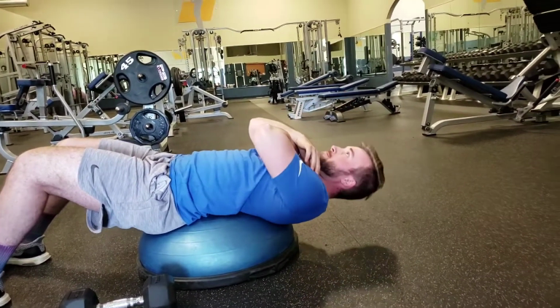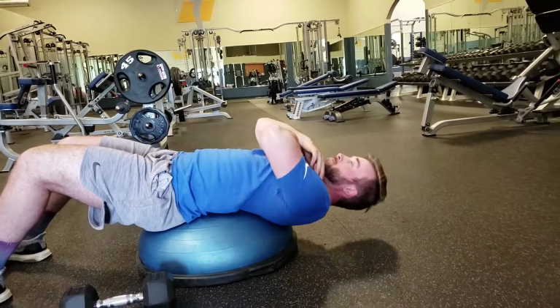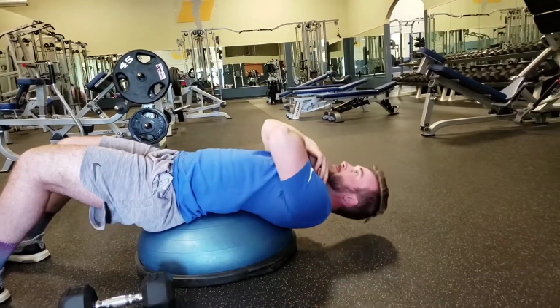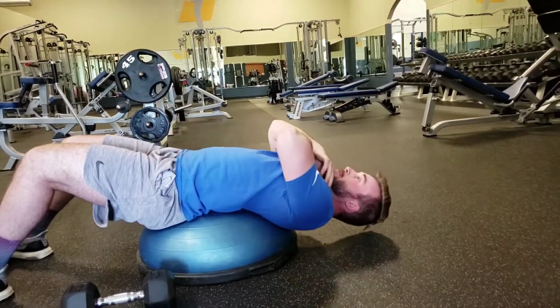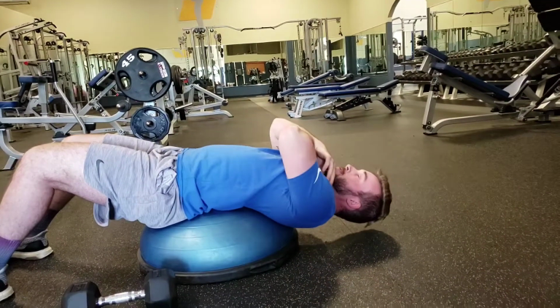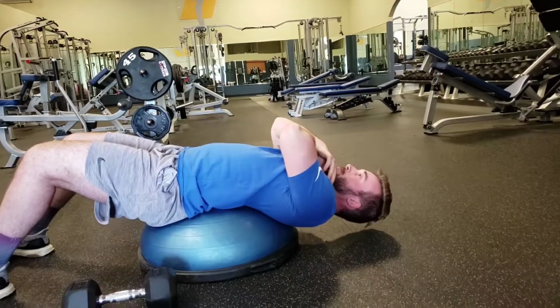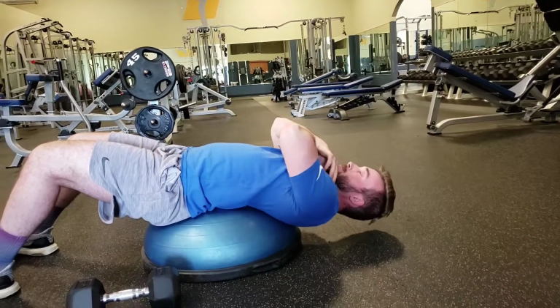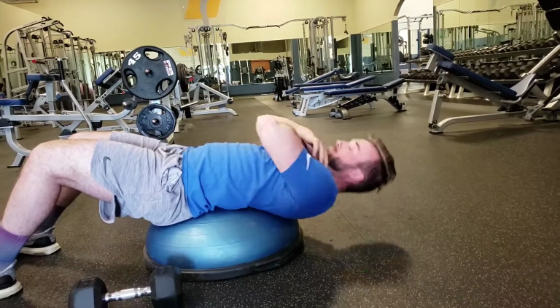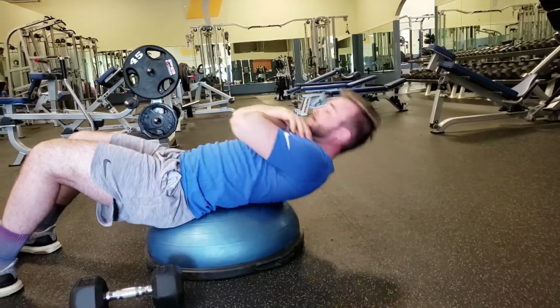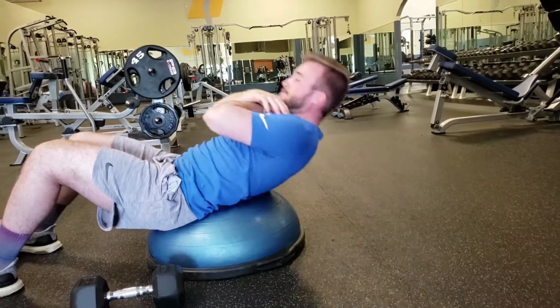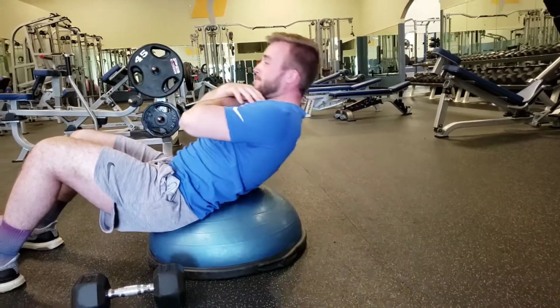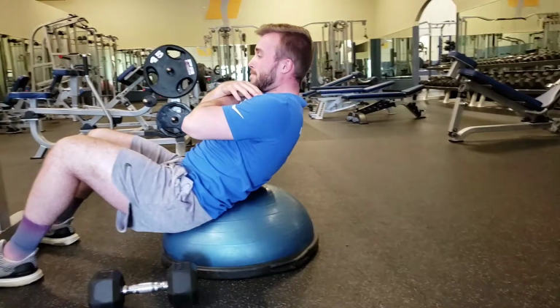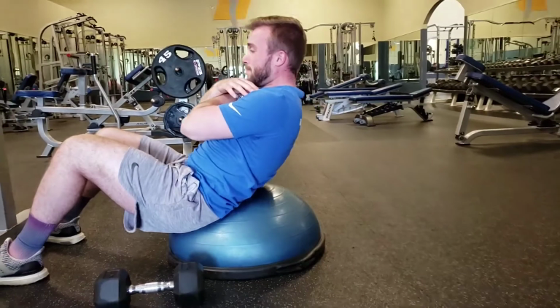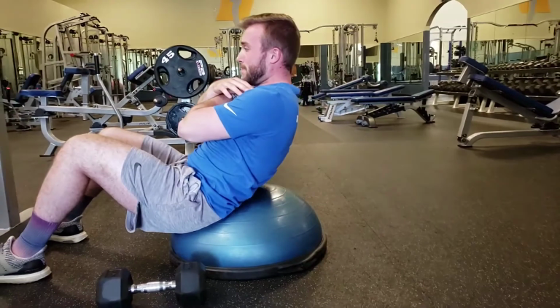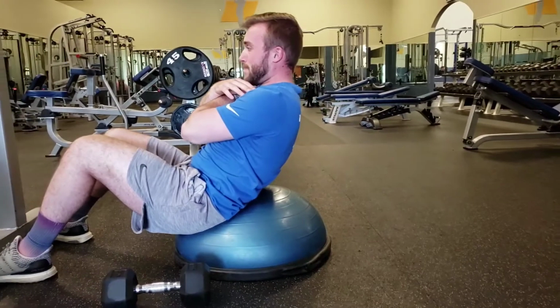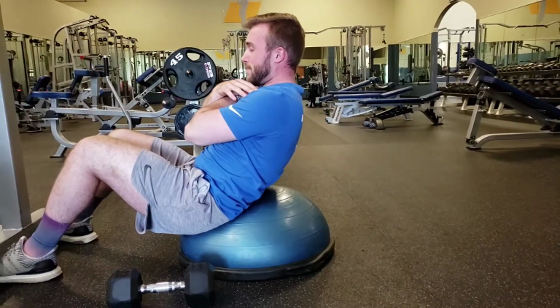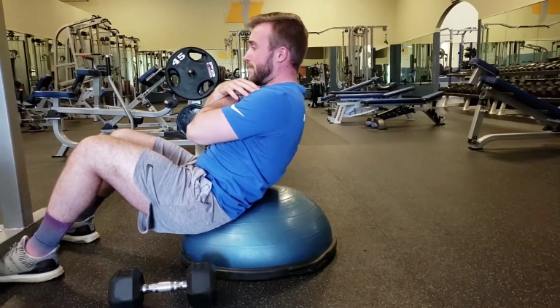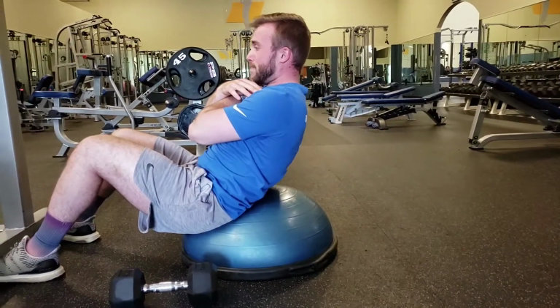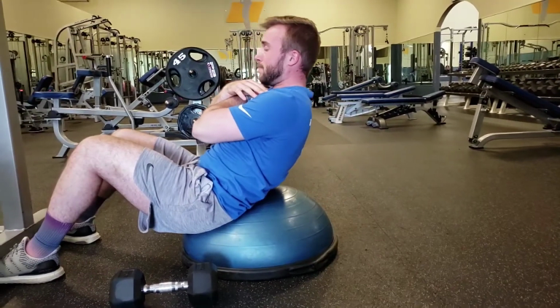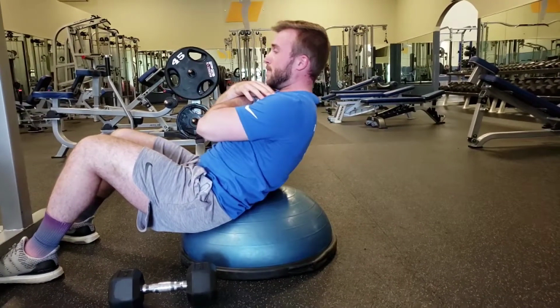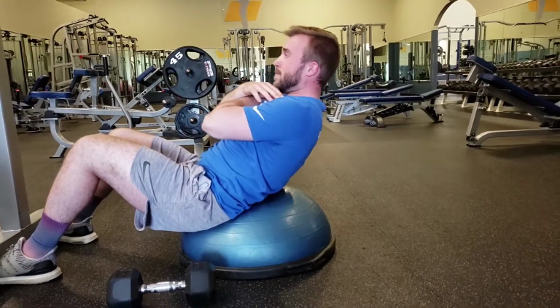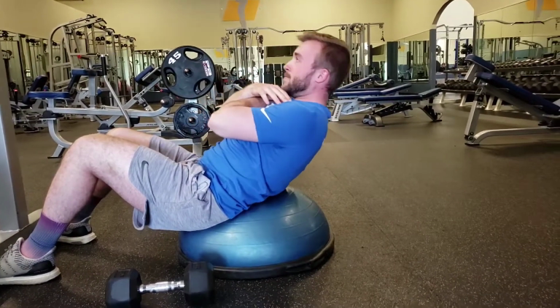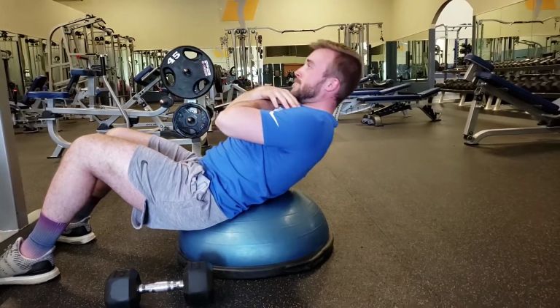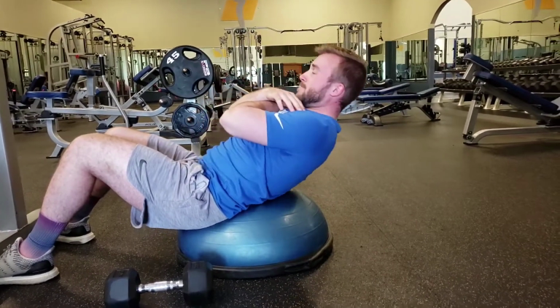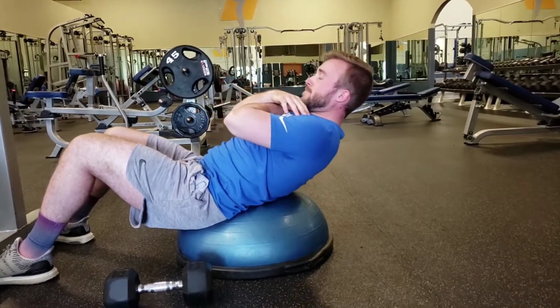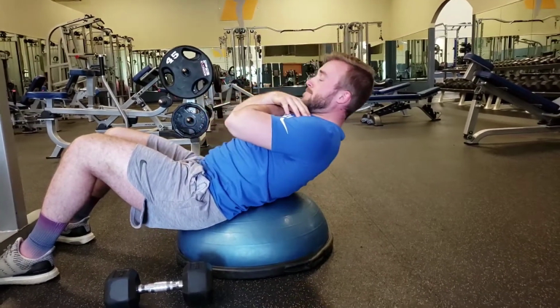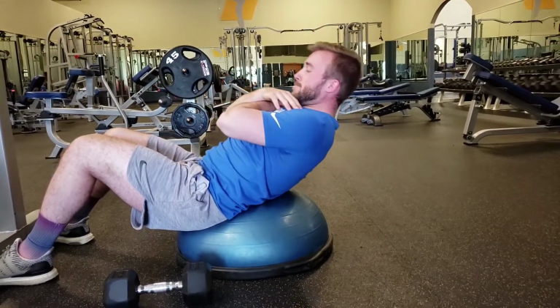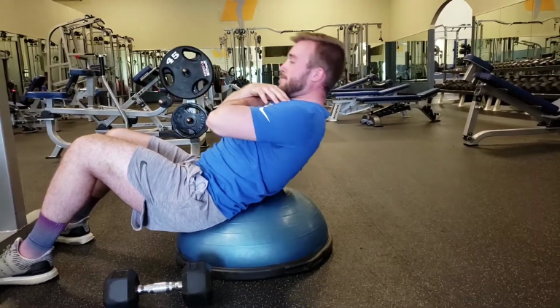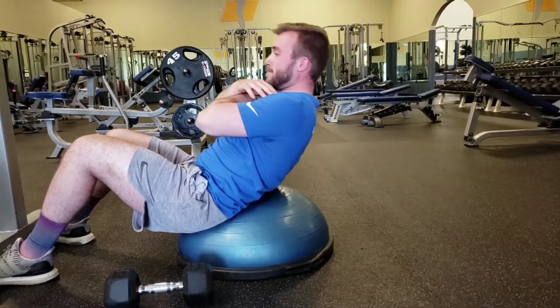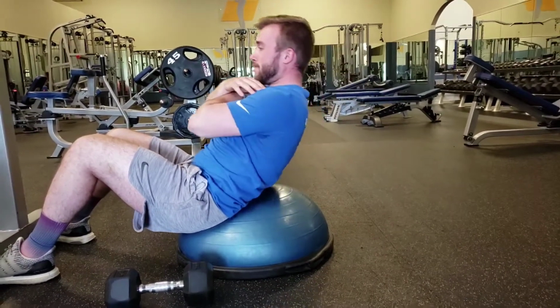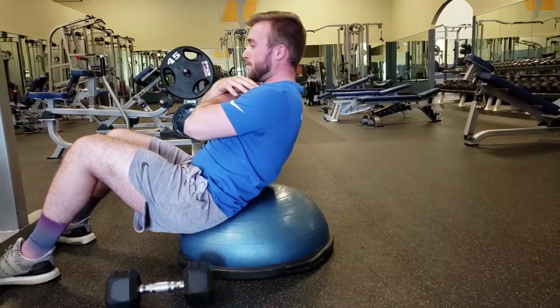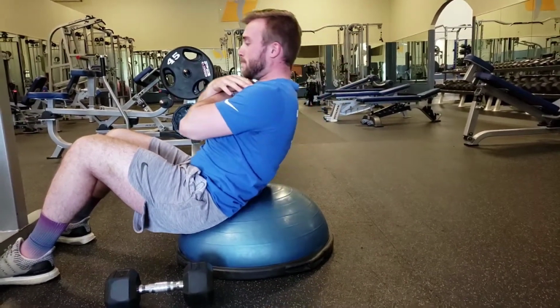Top half is where you come all the way up, then down a little bit, and then back up. That's the top half crunch.